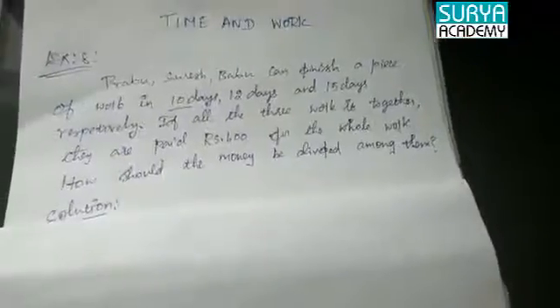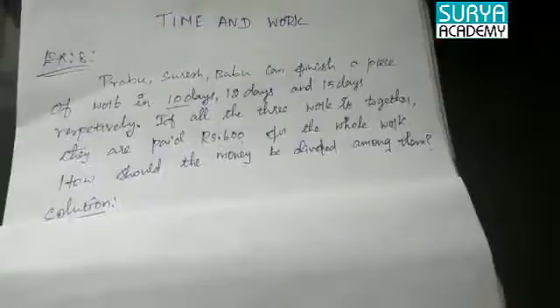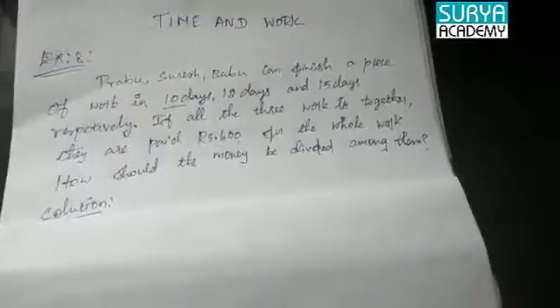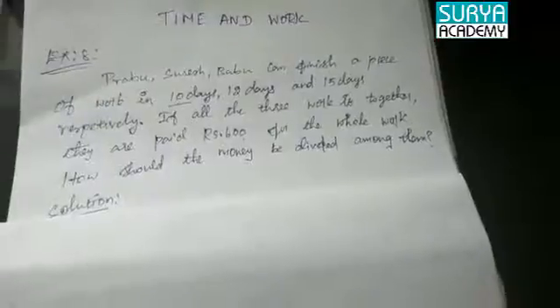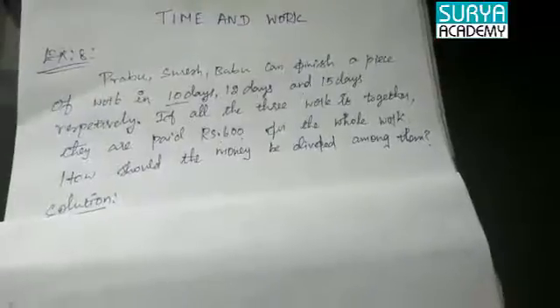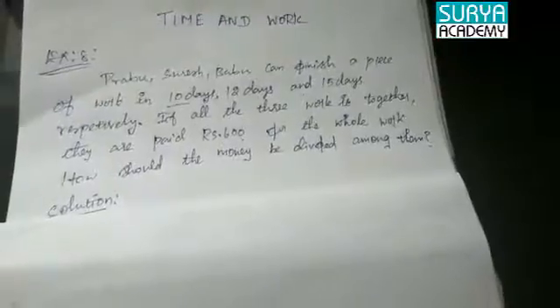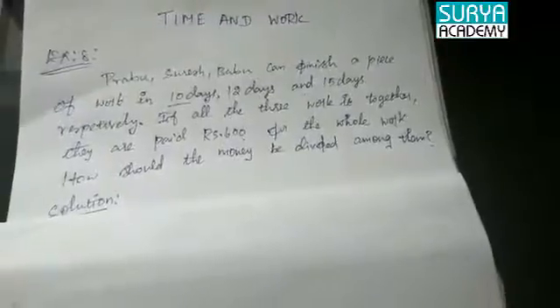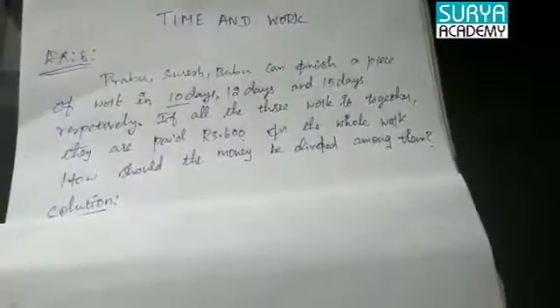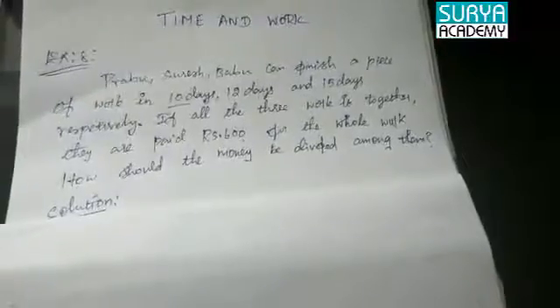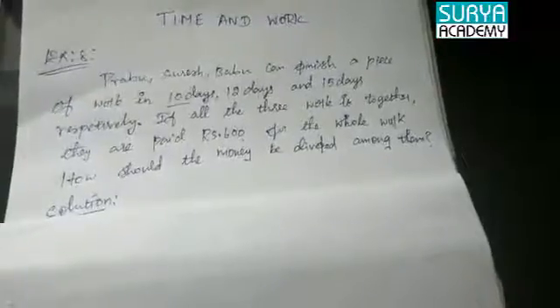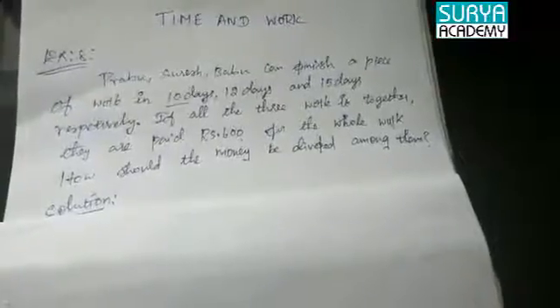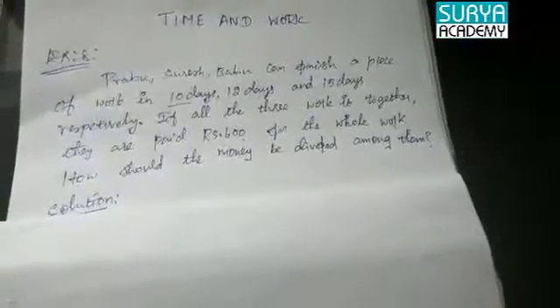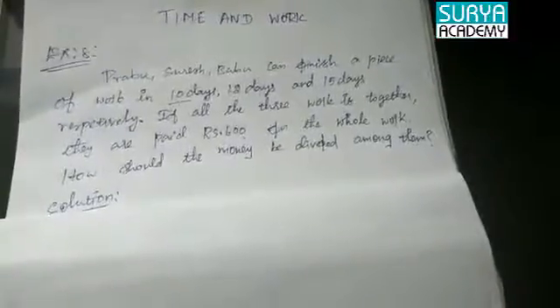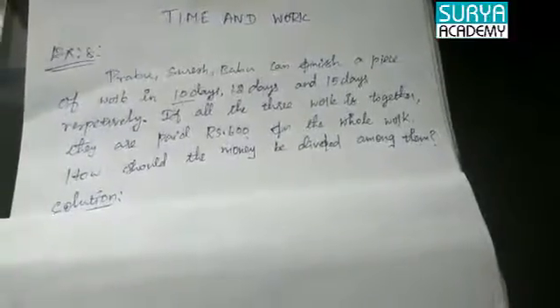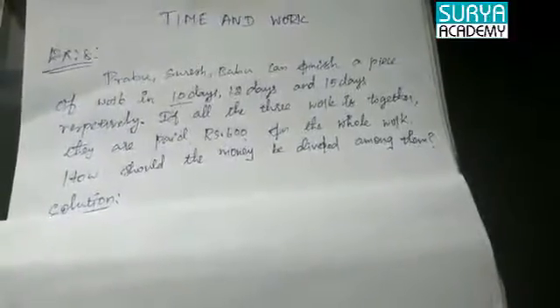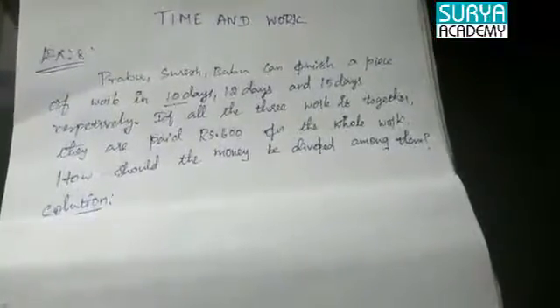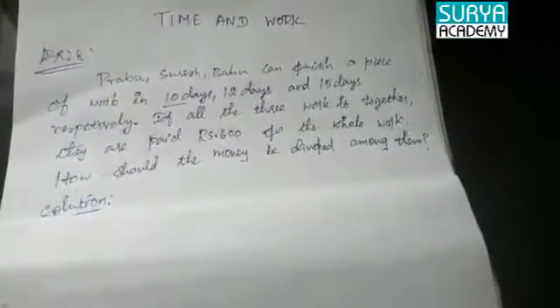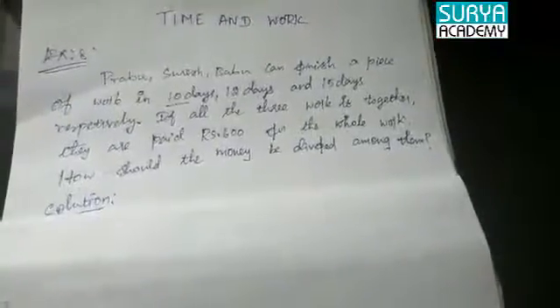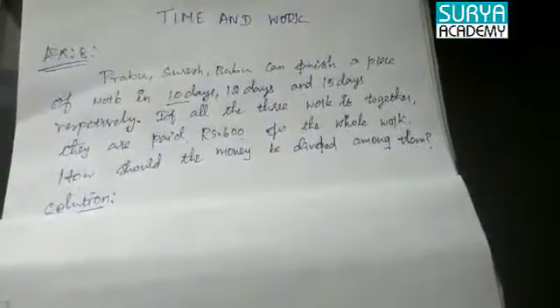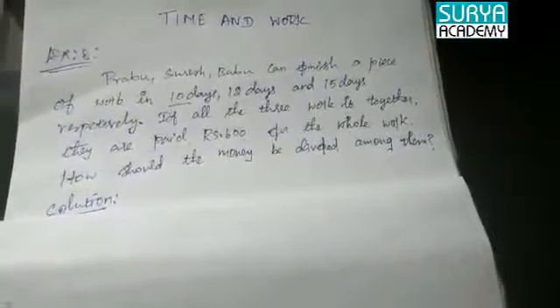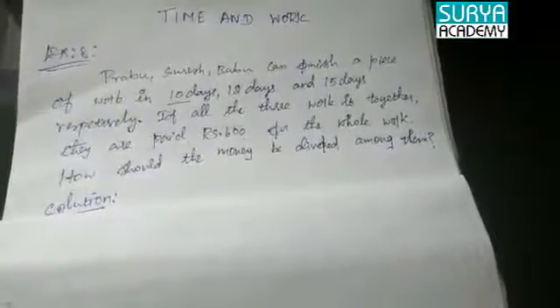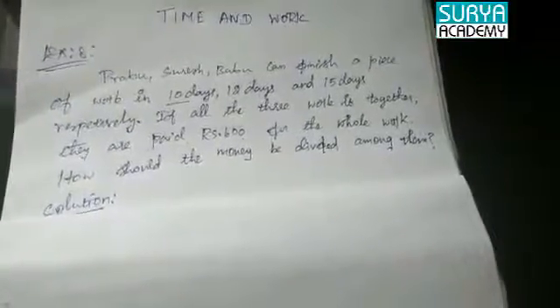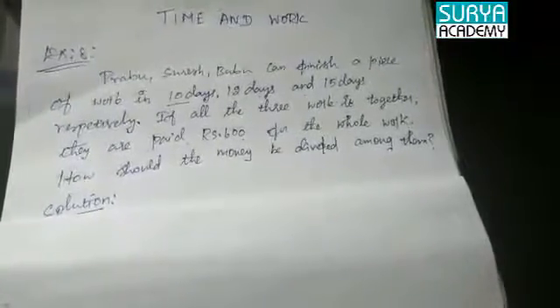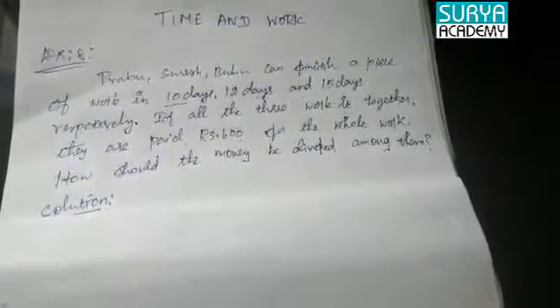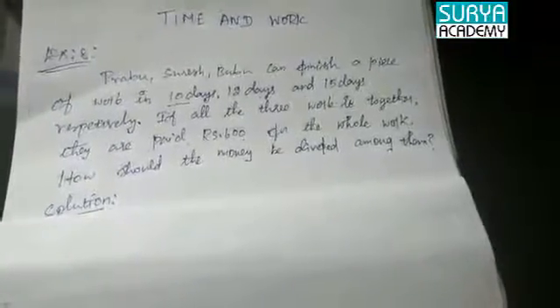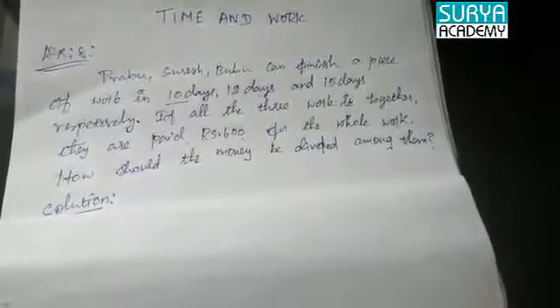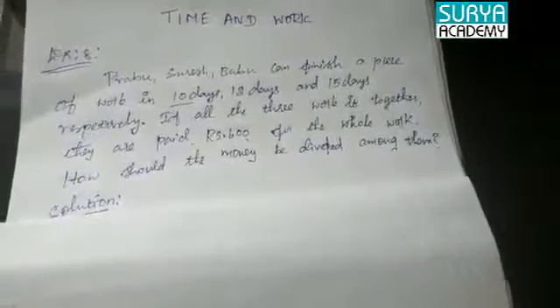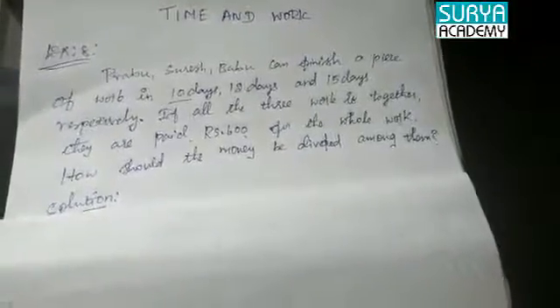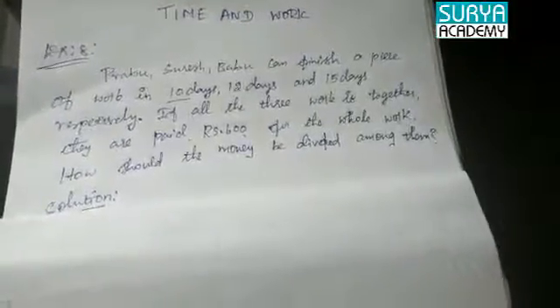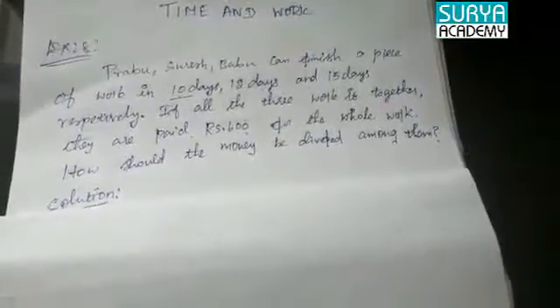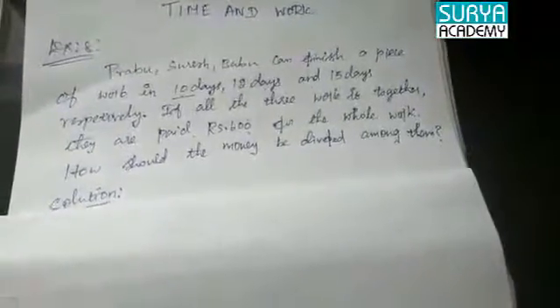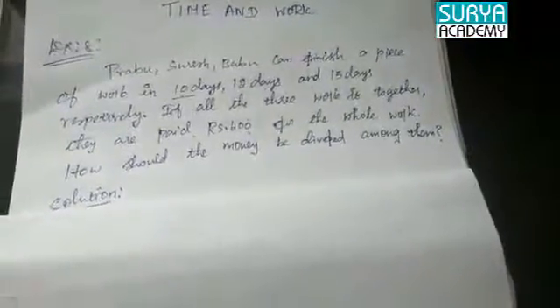Hi, Hello. Welcome to Surya Academy. This is Rokes. For Time on Work, we will have 8 problems.